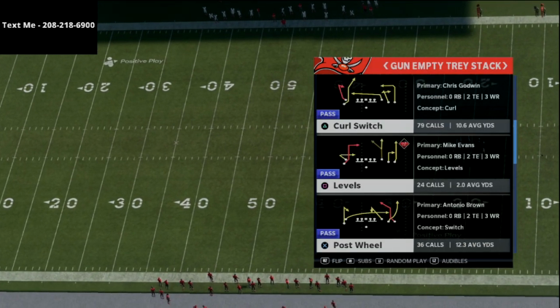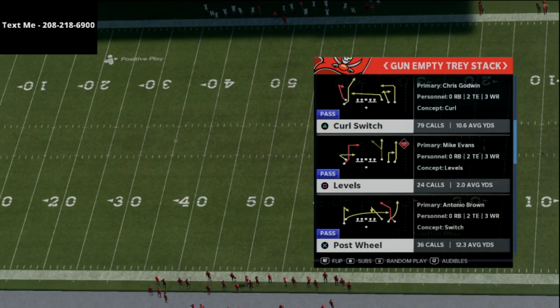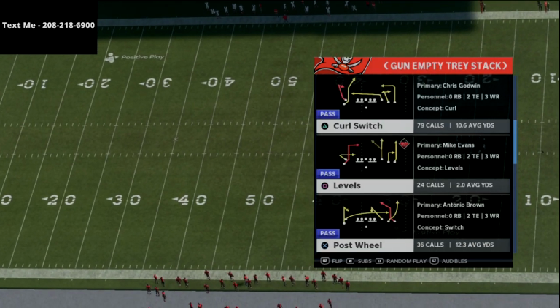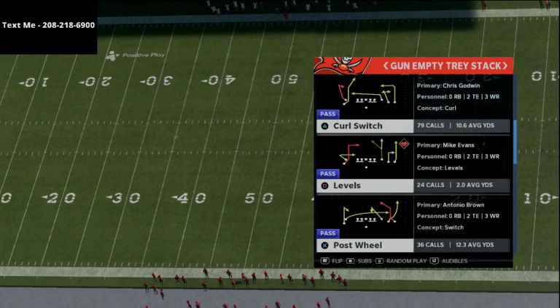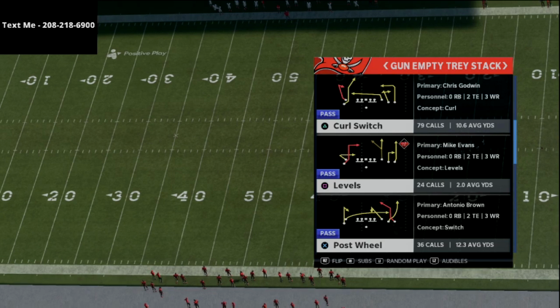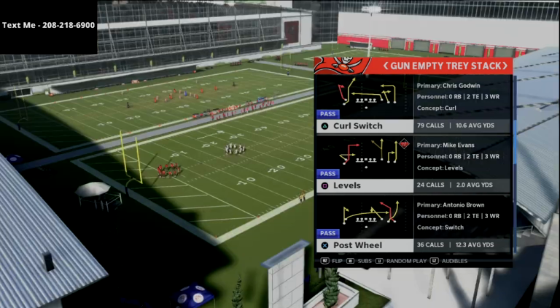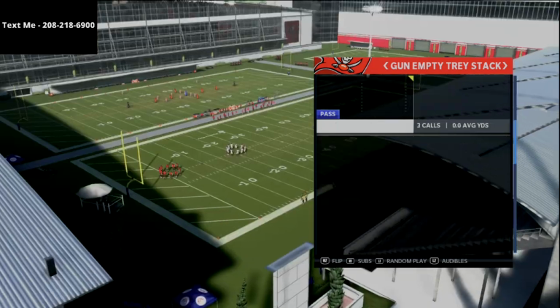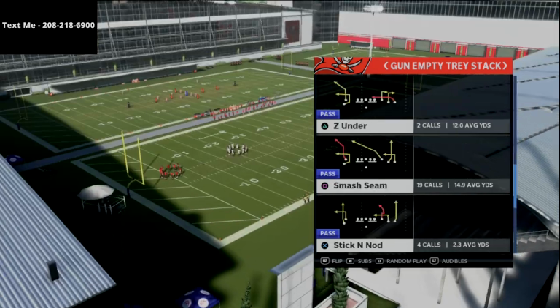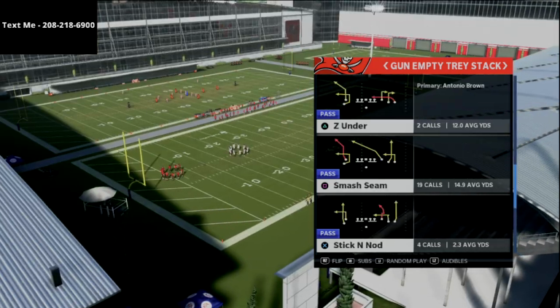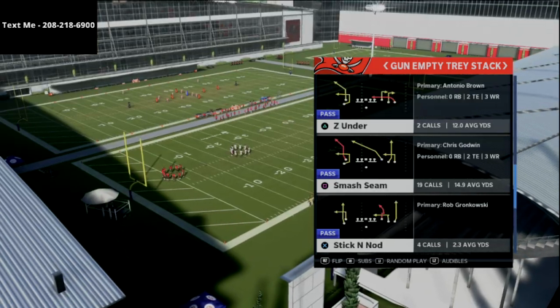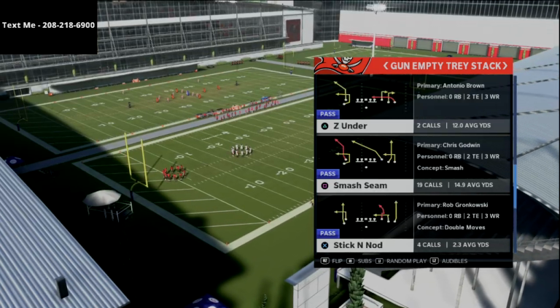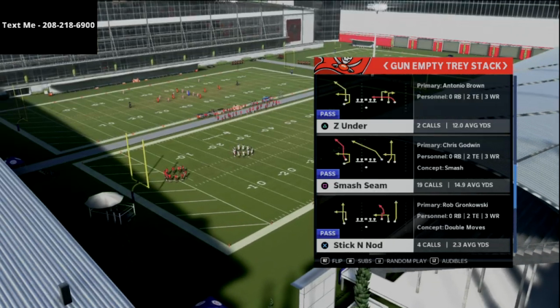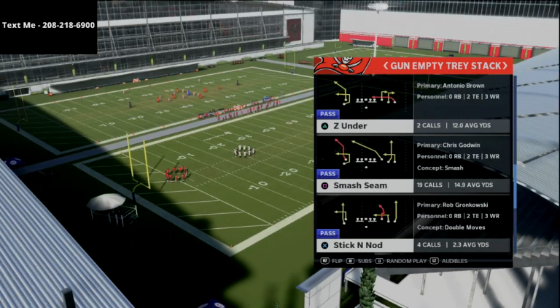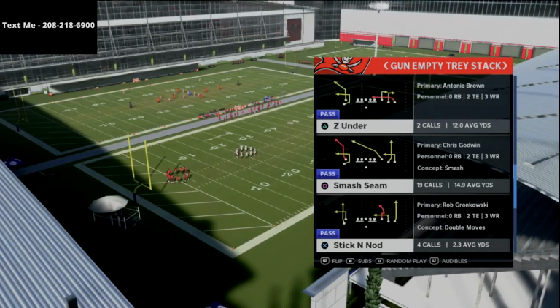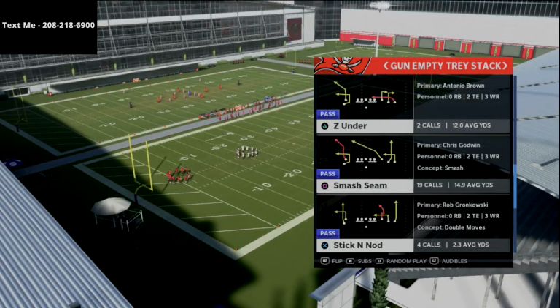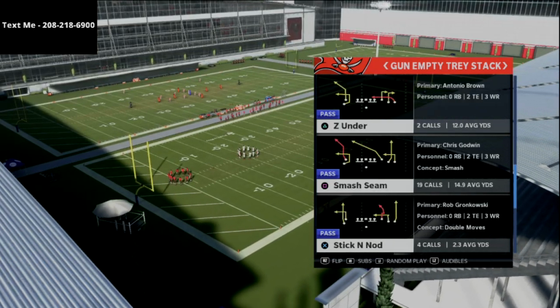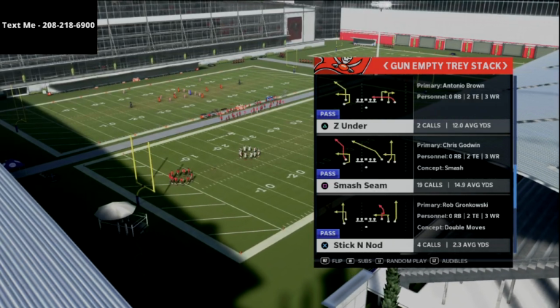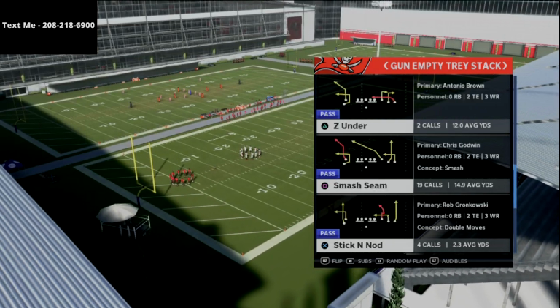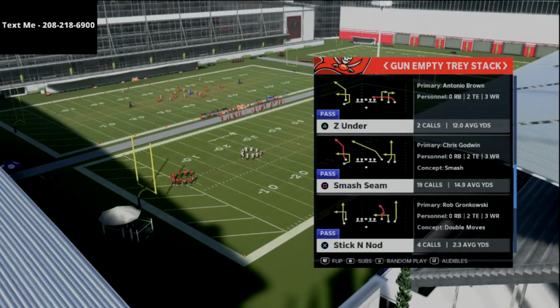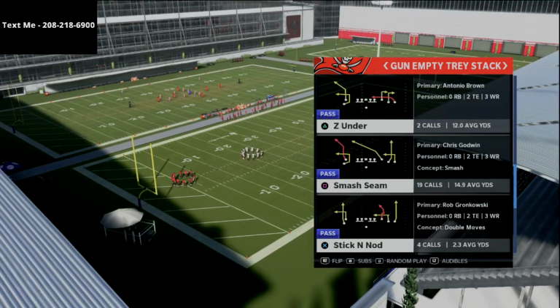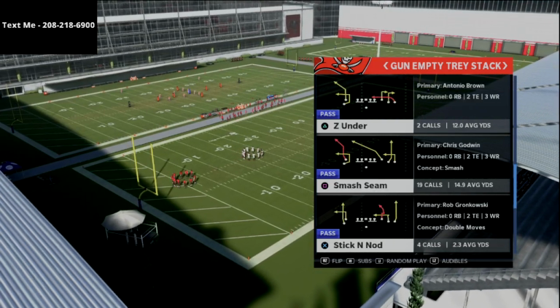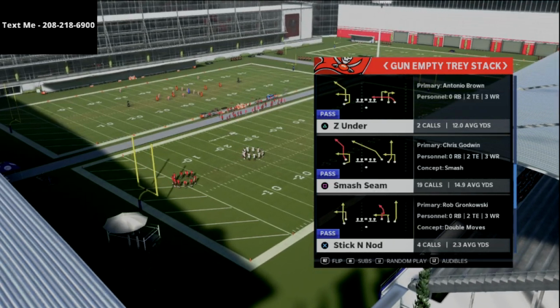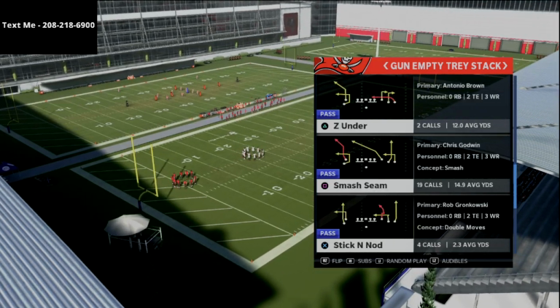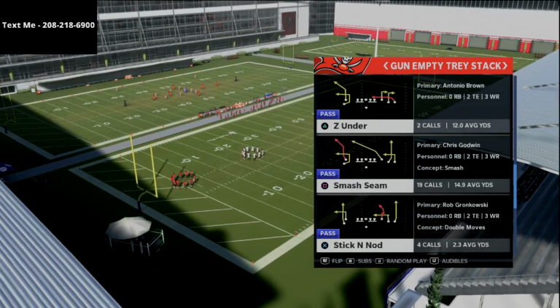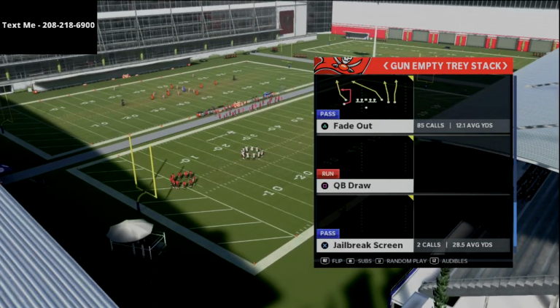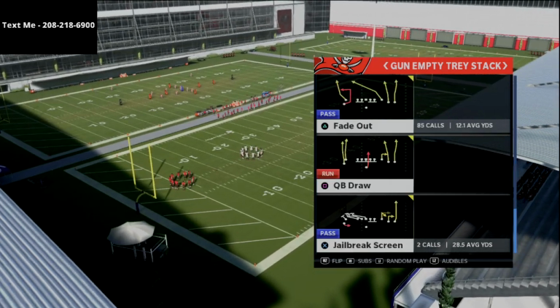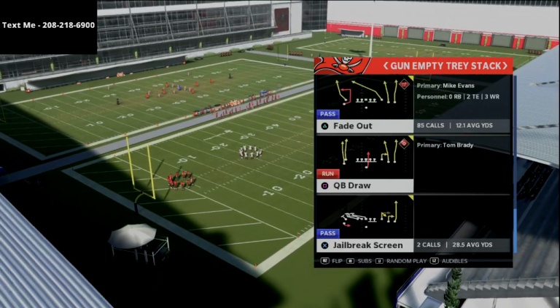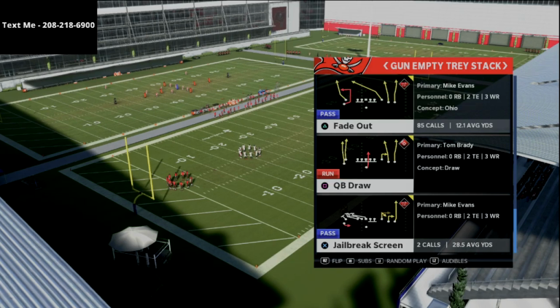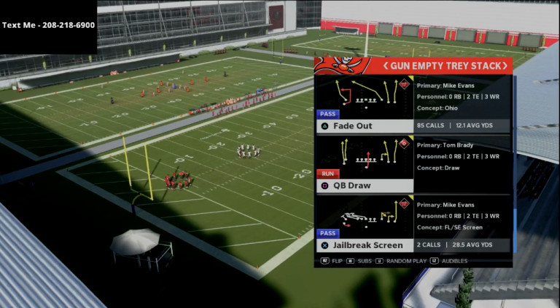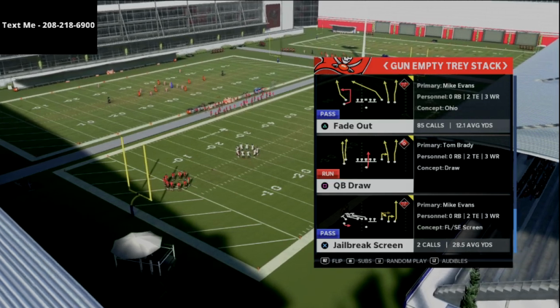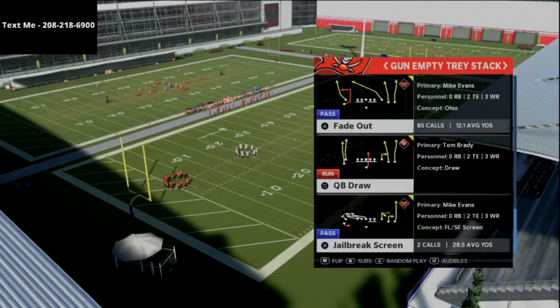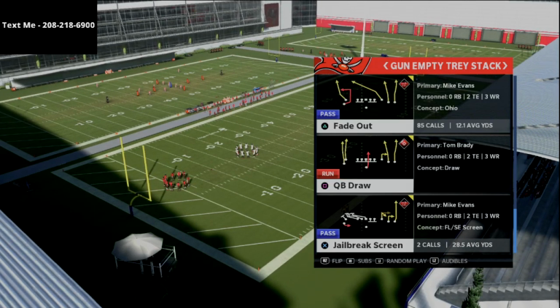The play we're going to be going over in this video is from the Pittsburgh Steelers playbook — Gun Empty Tray Stack — and the play we're going to be using is Fade Out.